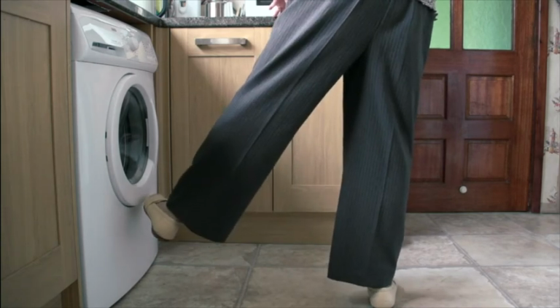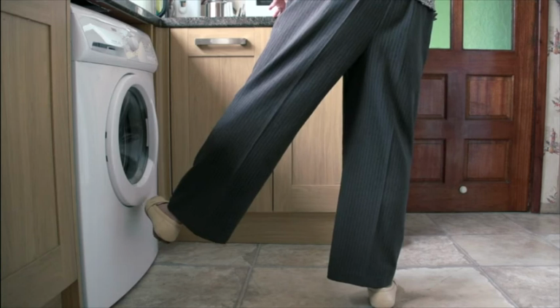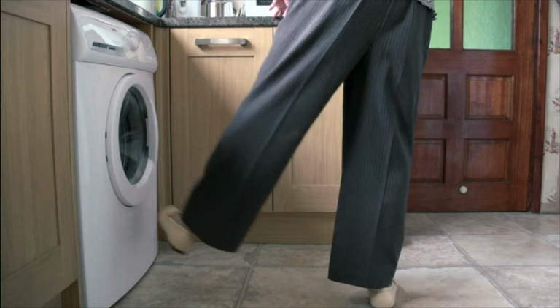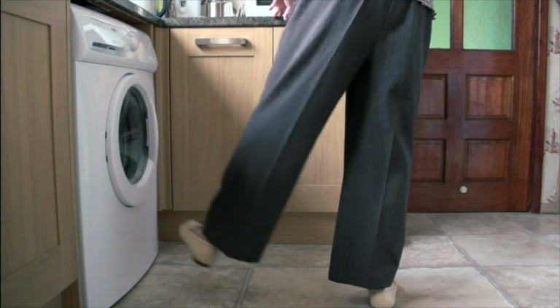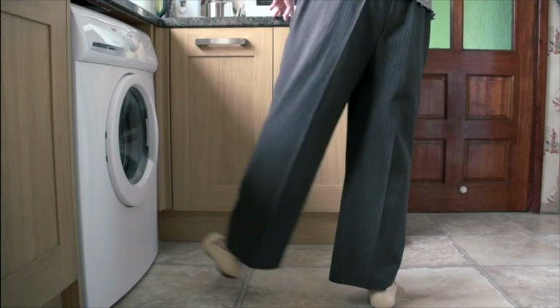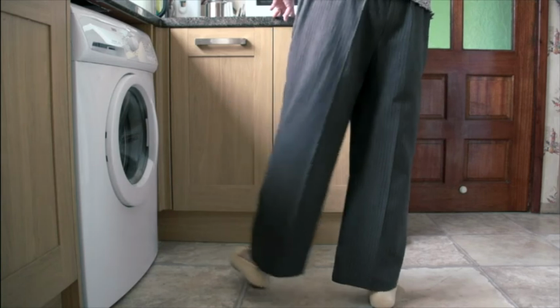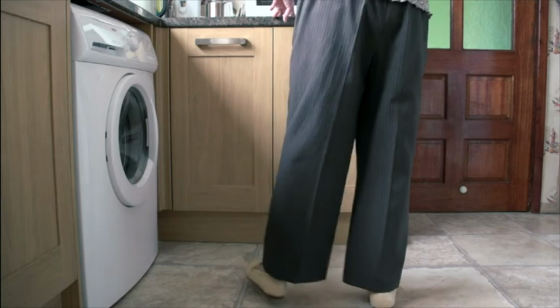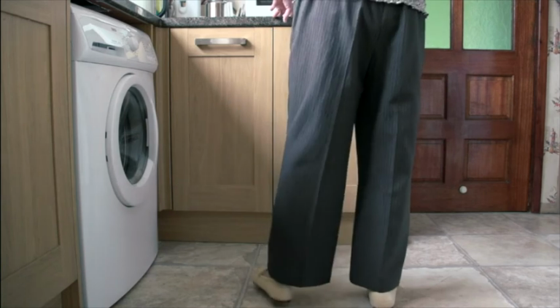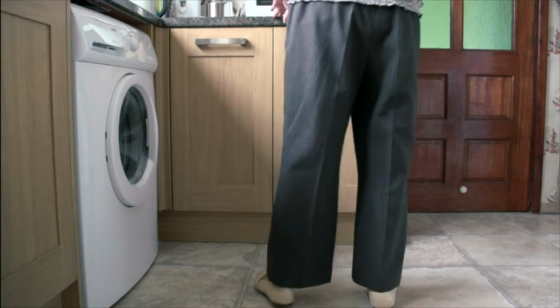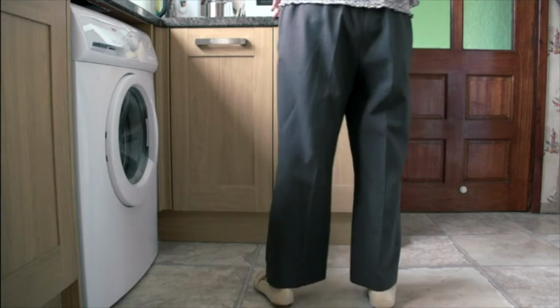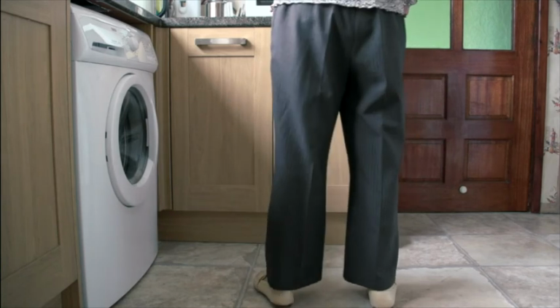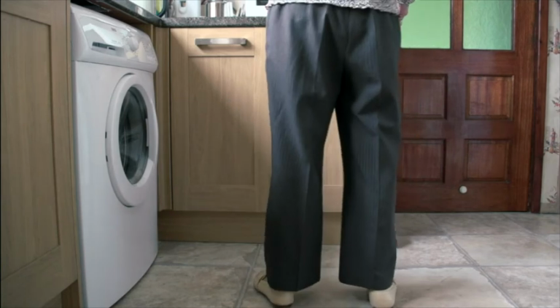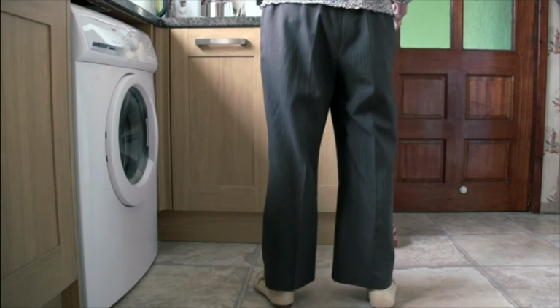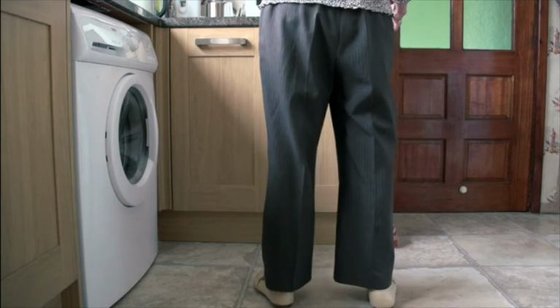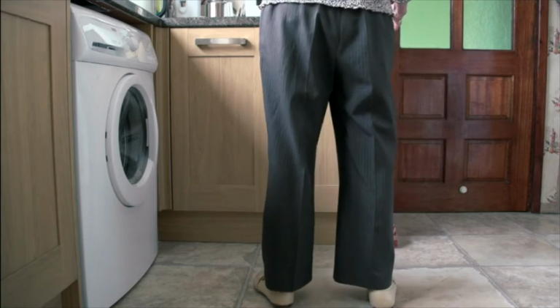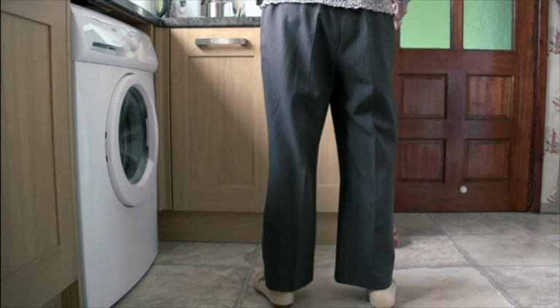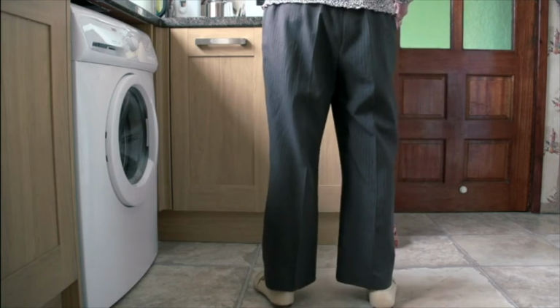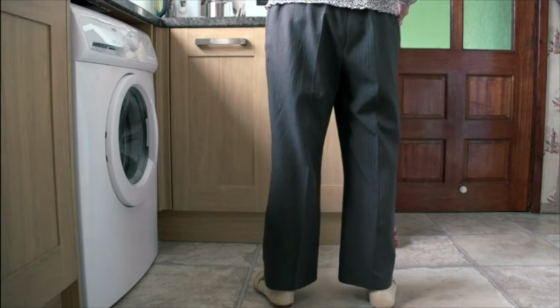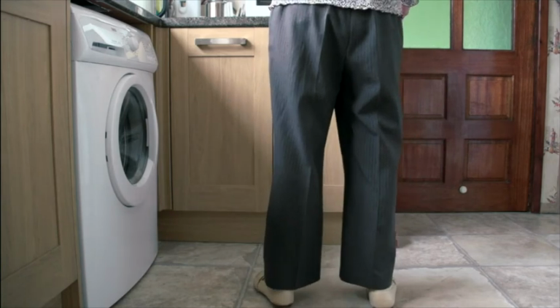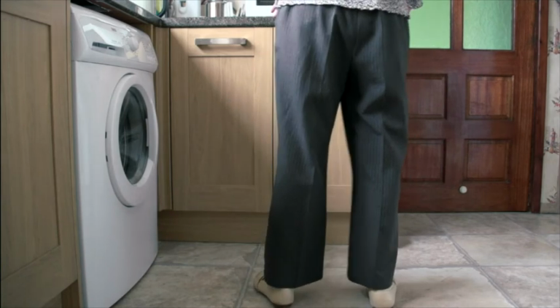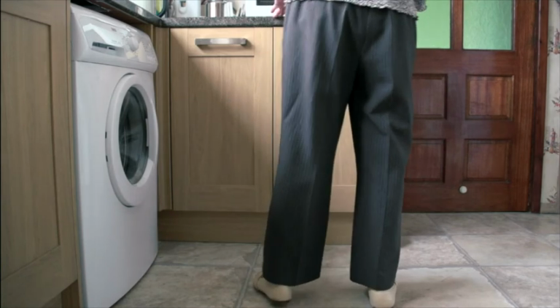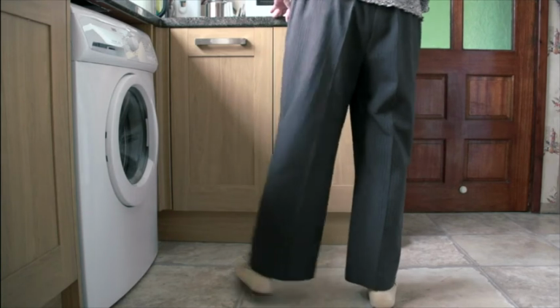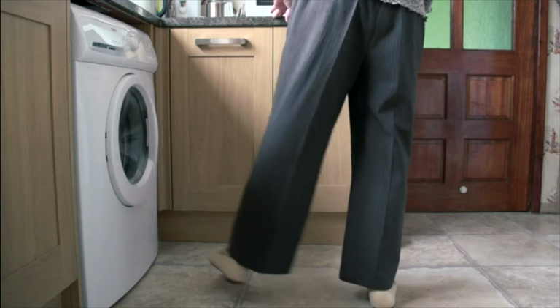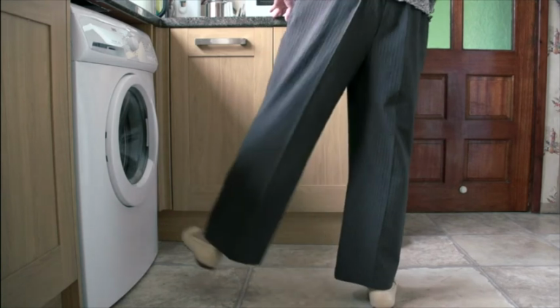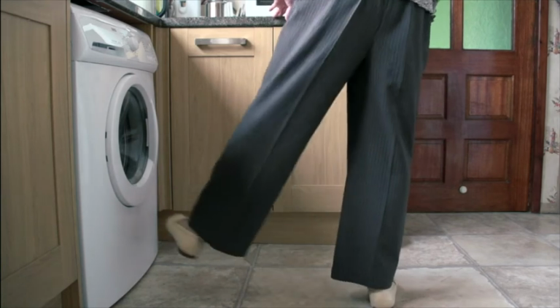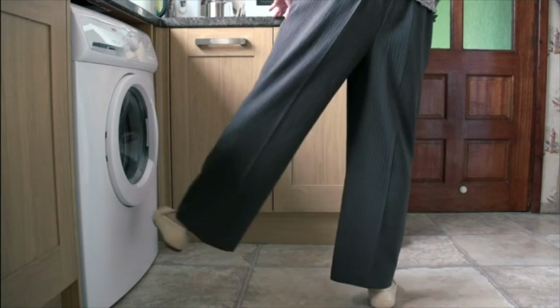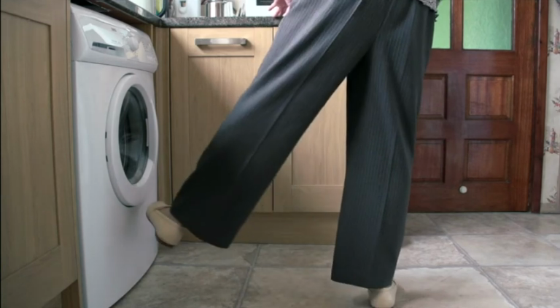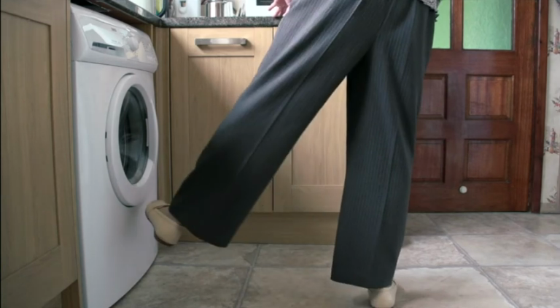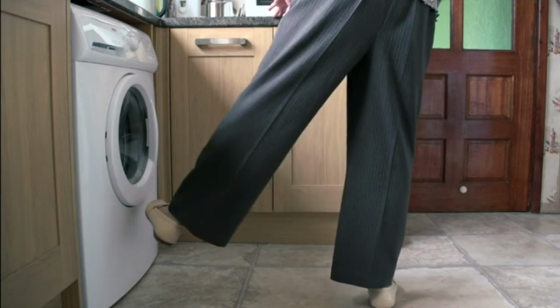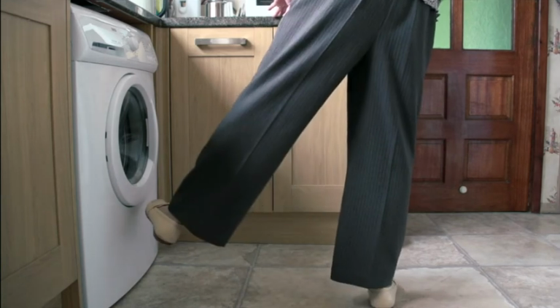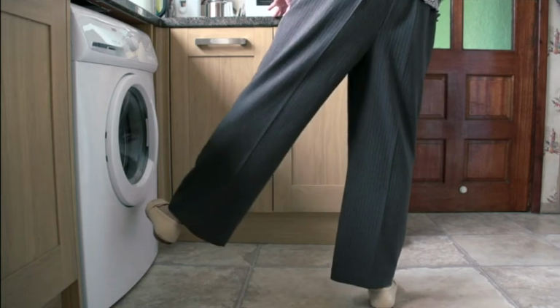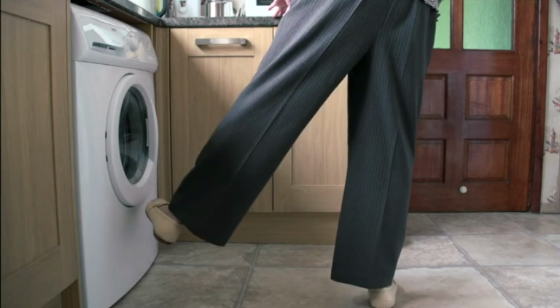Eventually, you may be able to hold the leg for a few seconds at the top of the movement to increase the exercise.